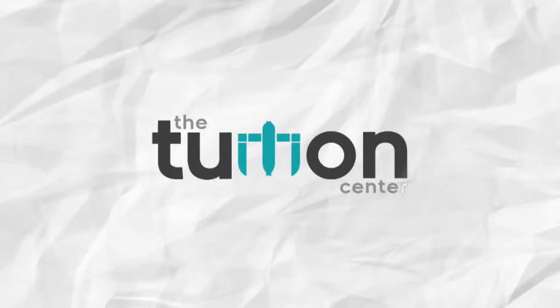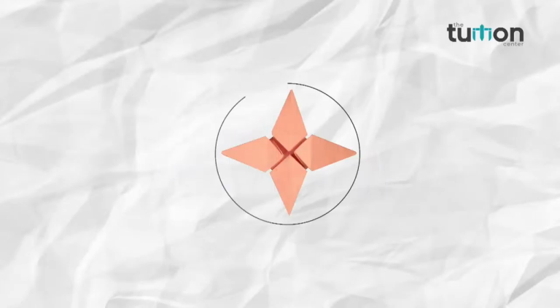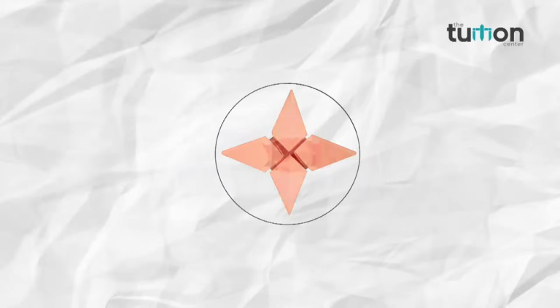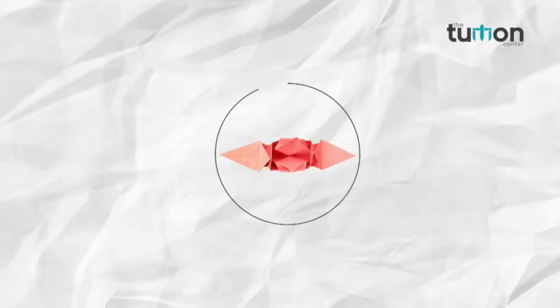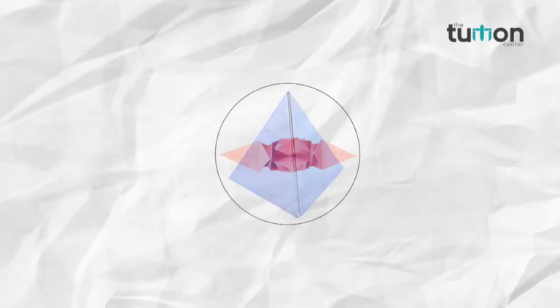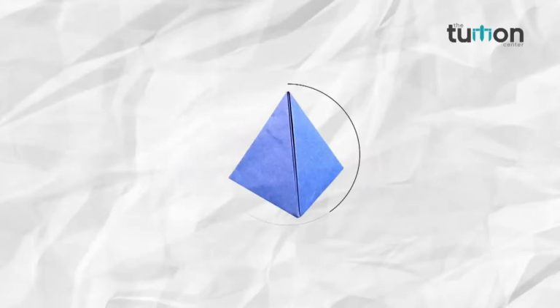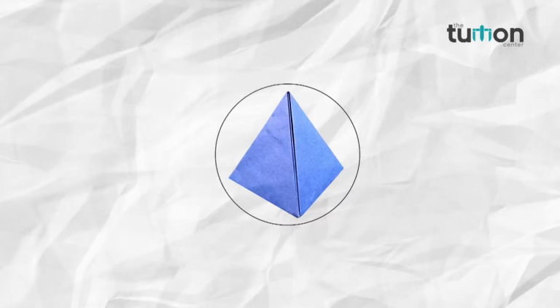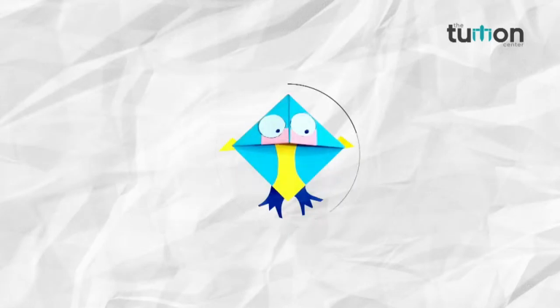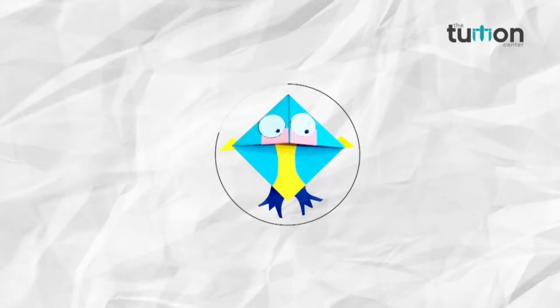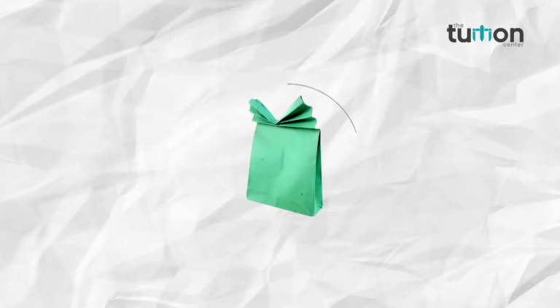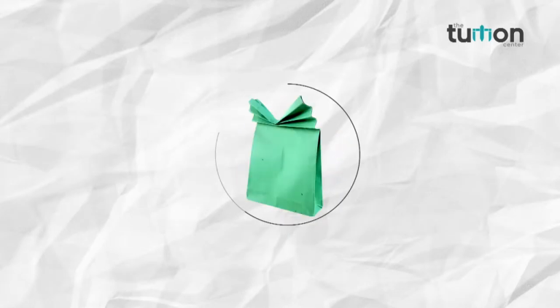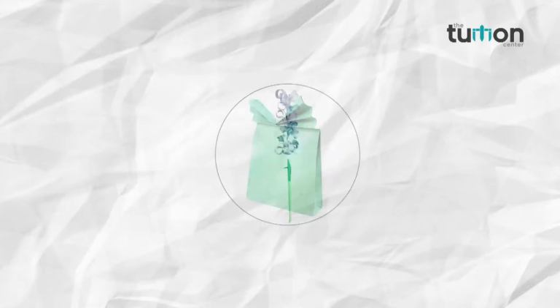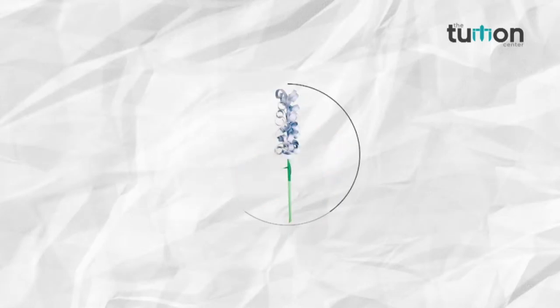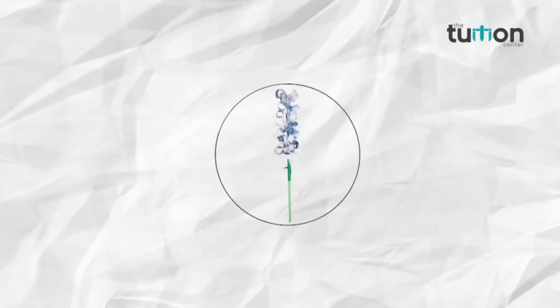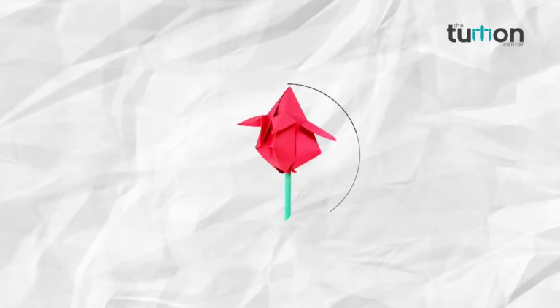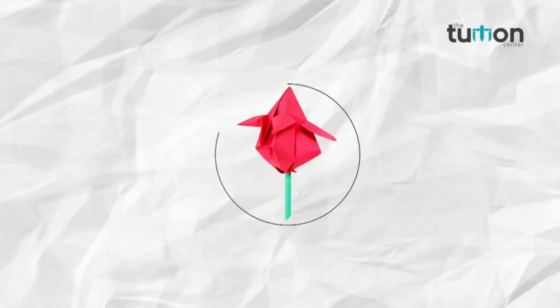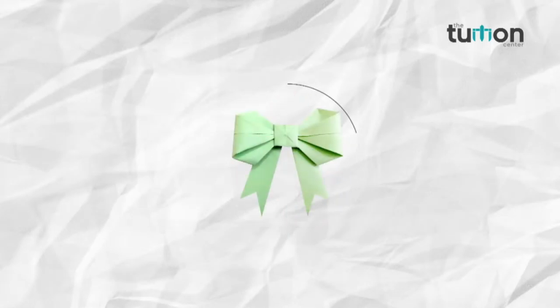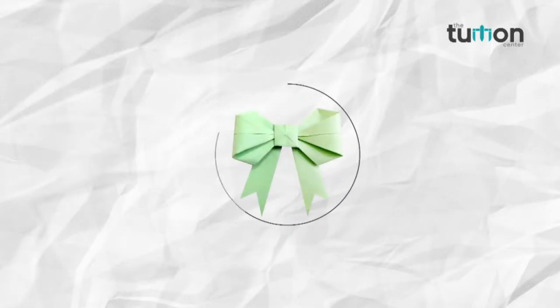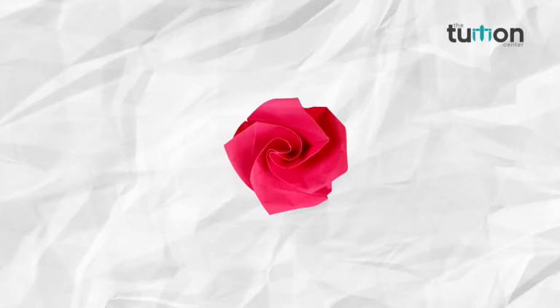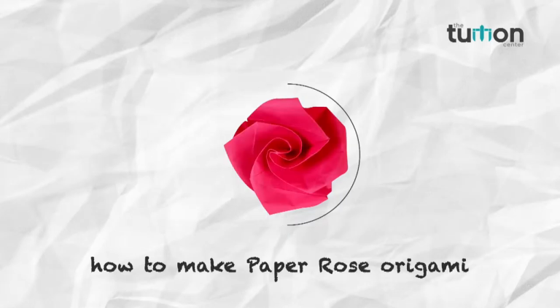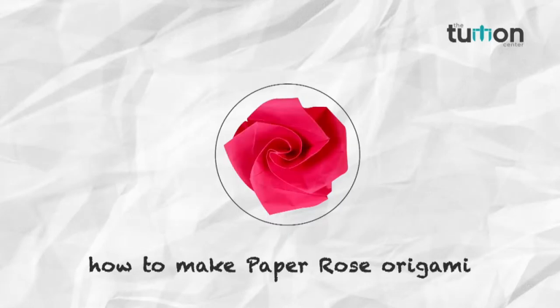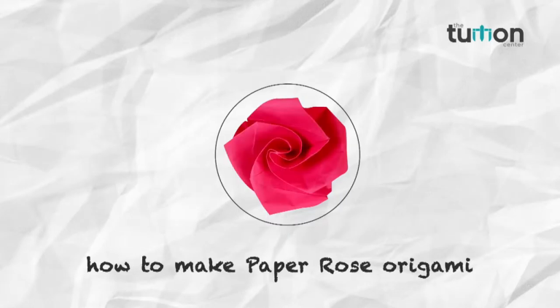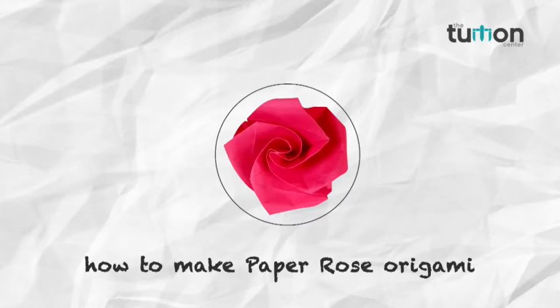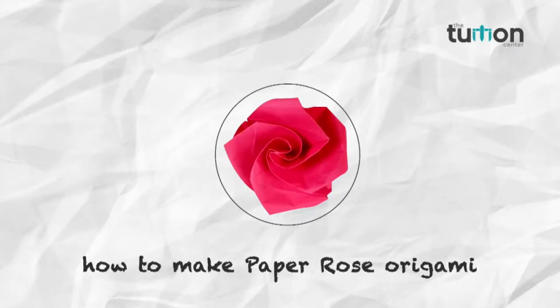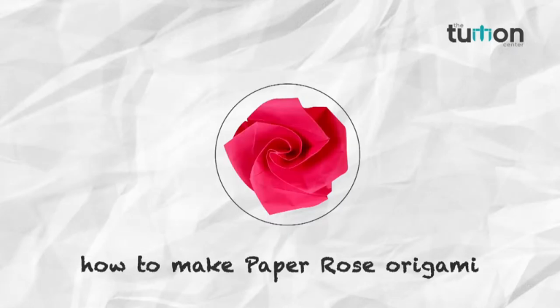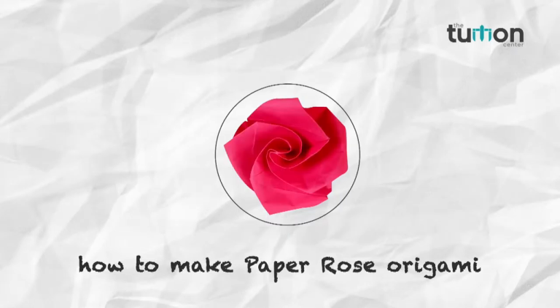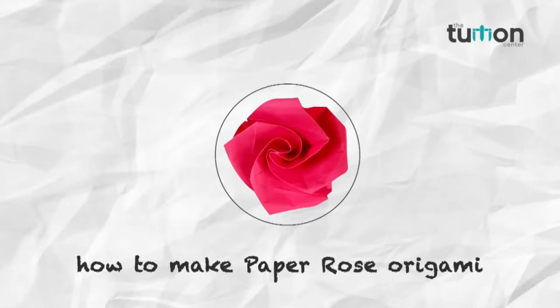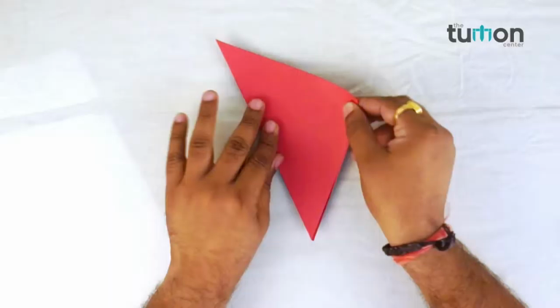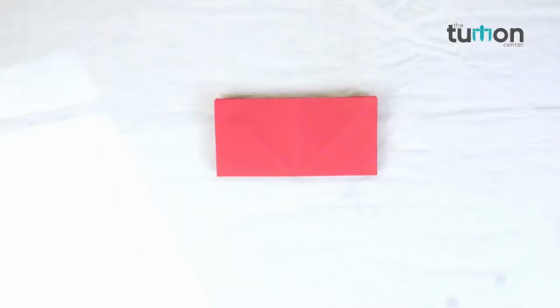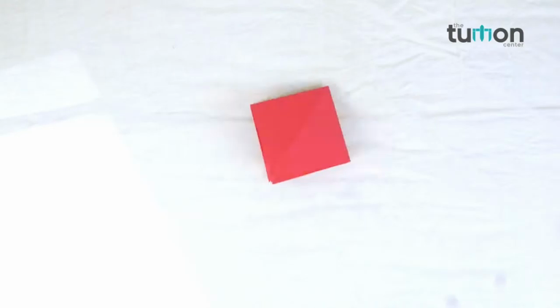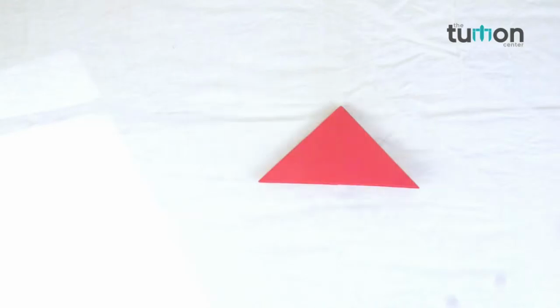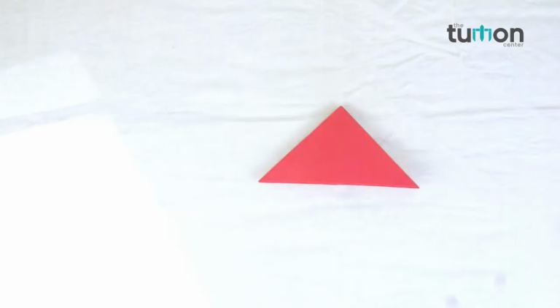Come friends, let's learn a new thing in our channel, the tuition center. In this video we will learn how to make paper roses.